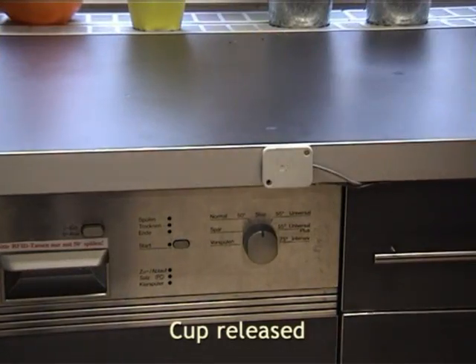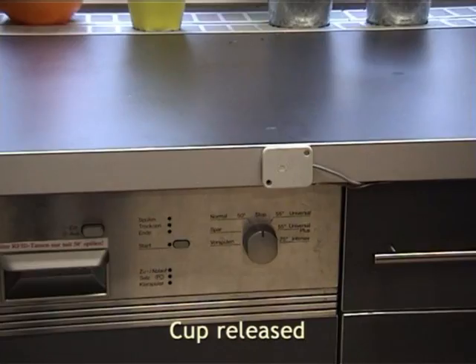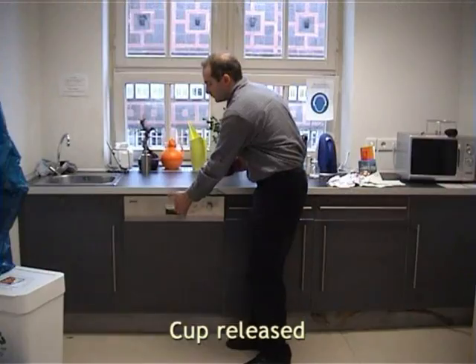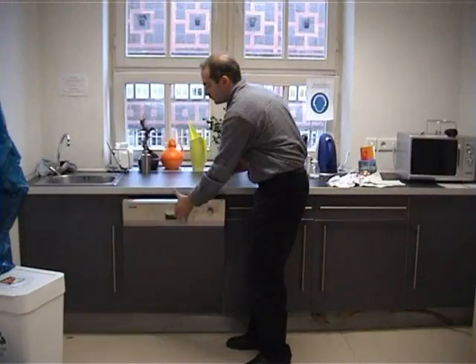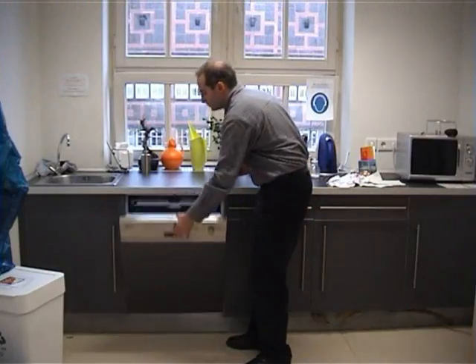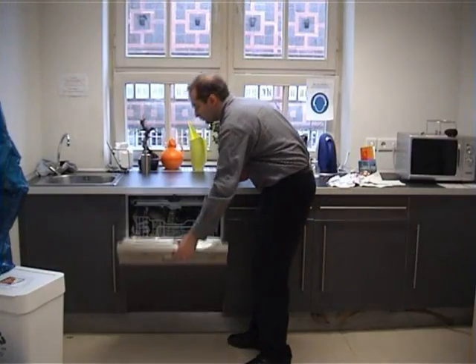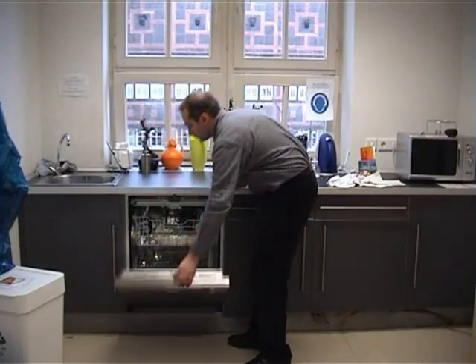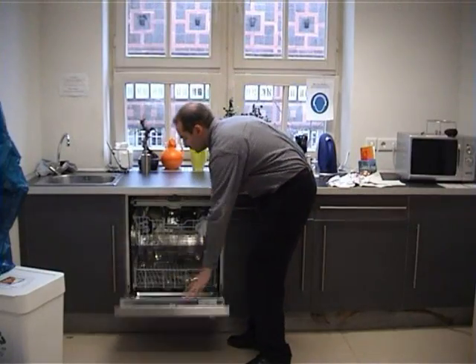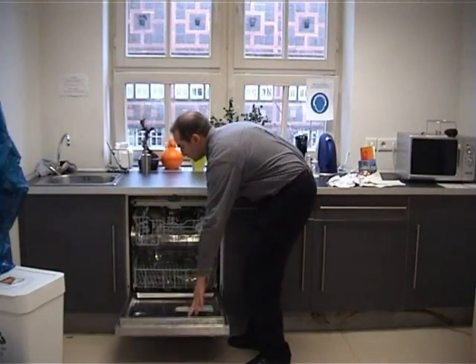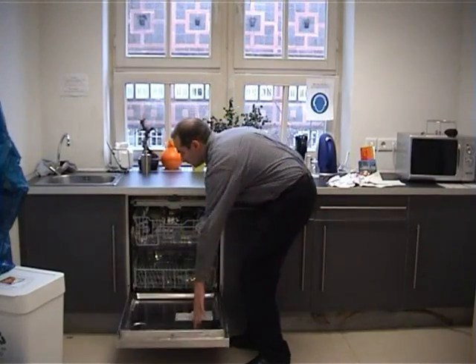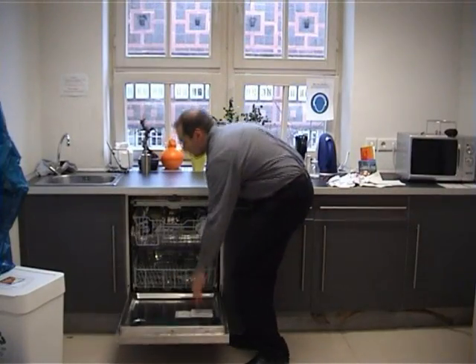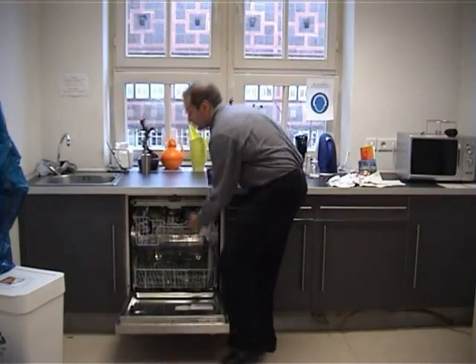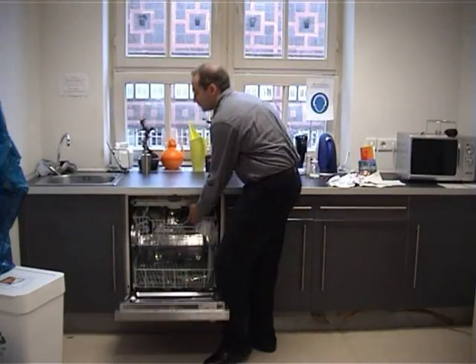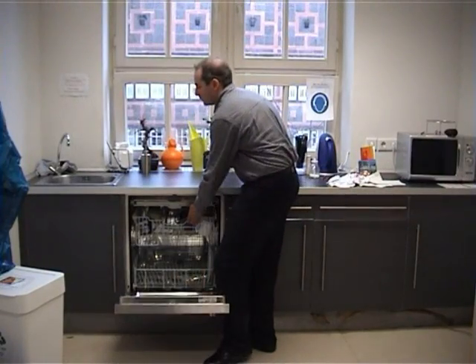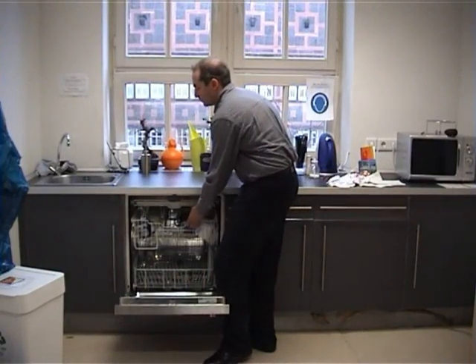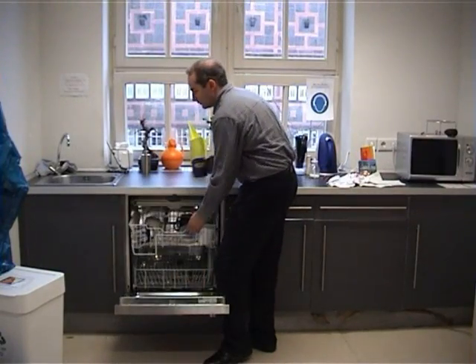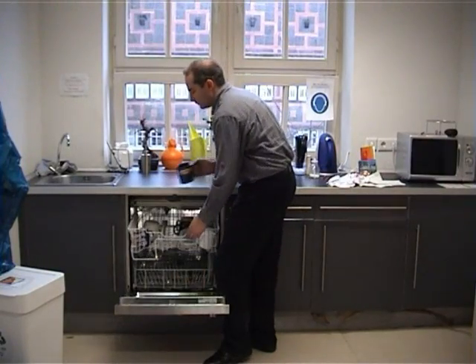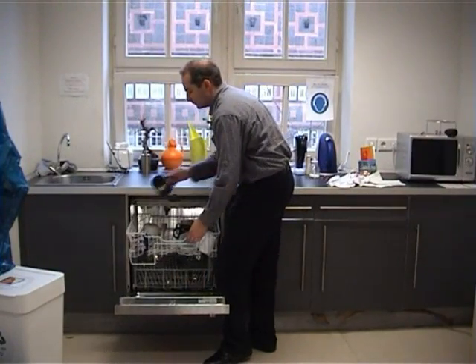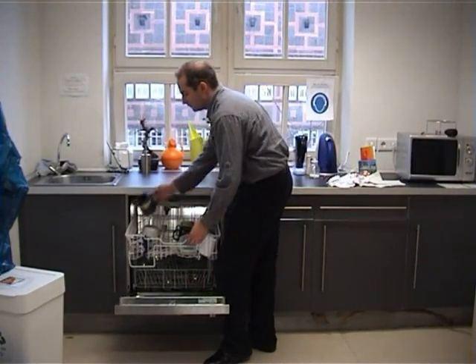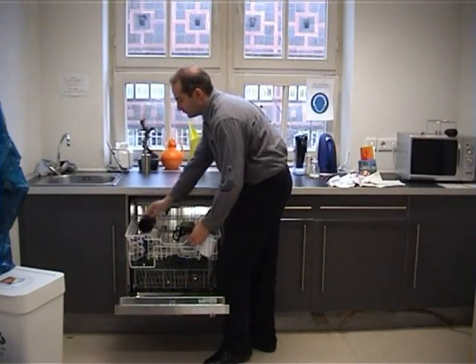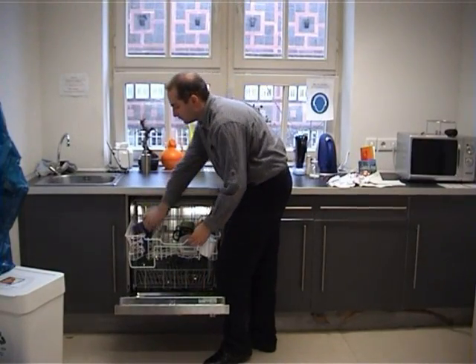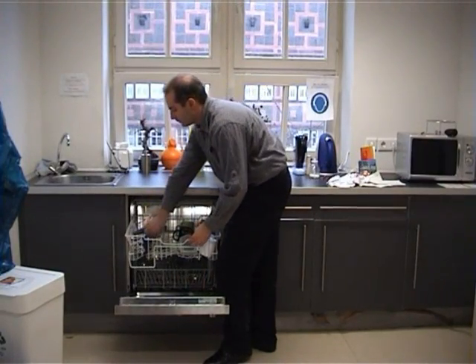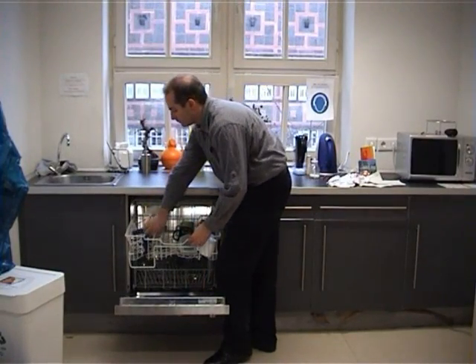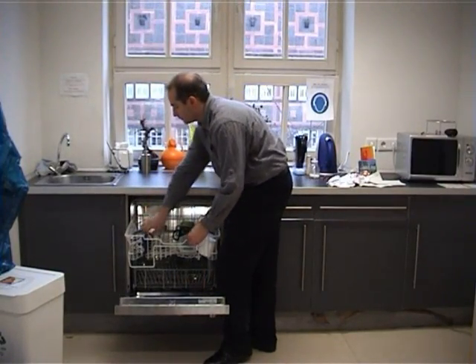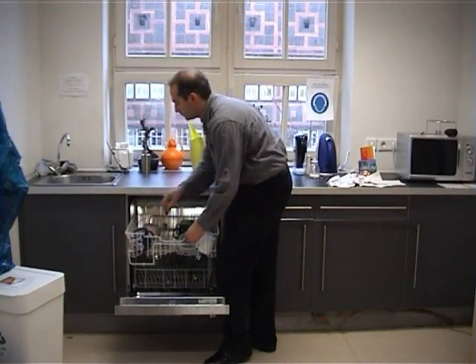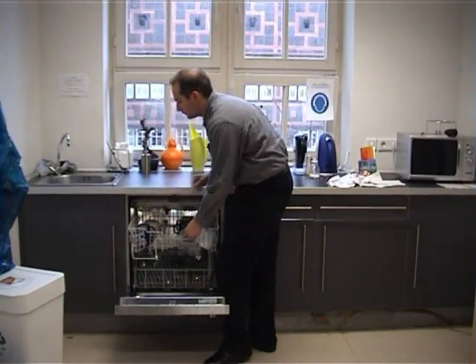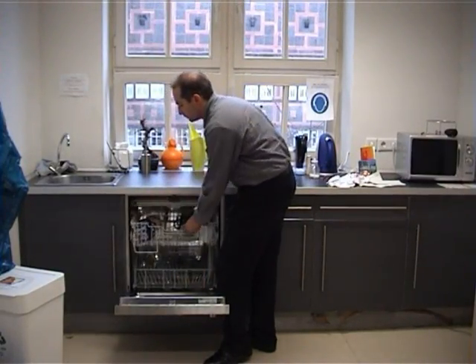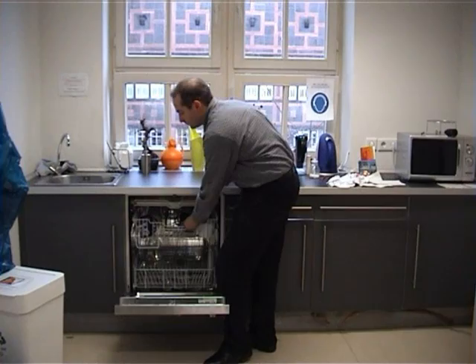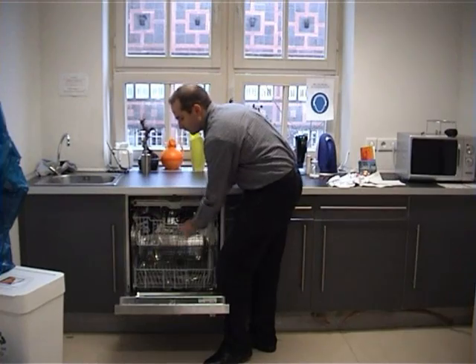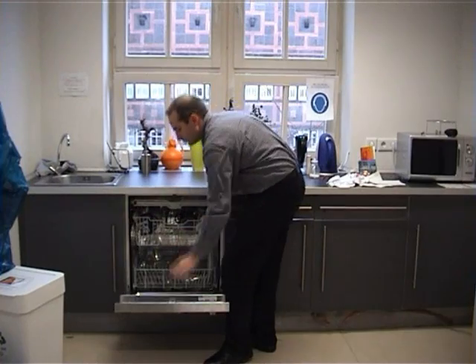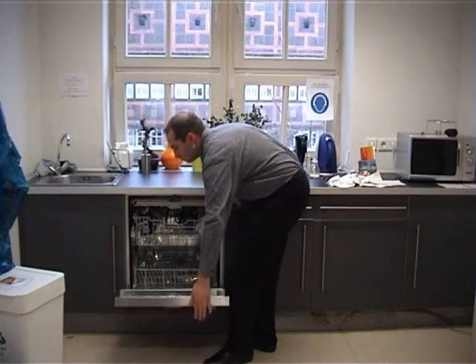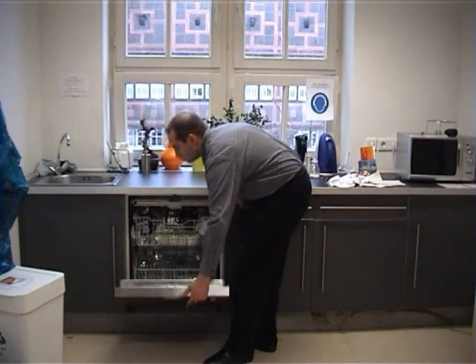Before the user puts the cup into the dishwasher, he swipes the cup over a second RFID reader to break the association.